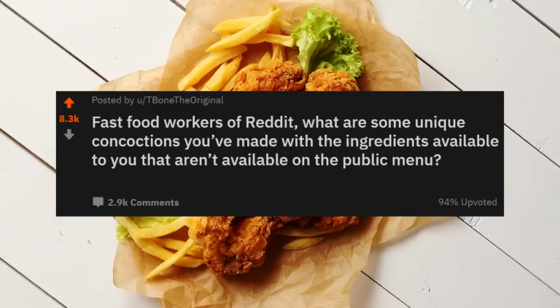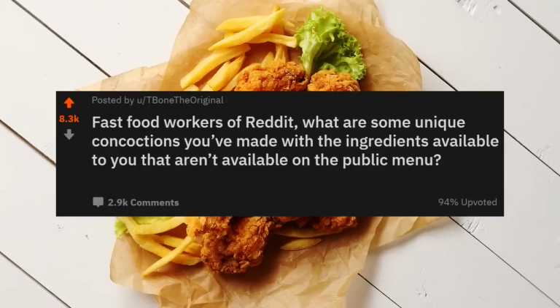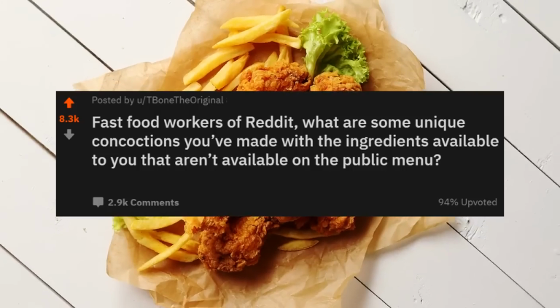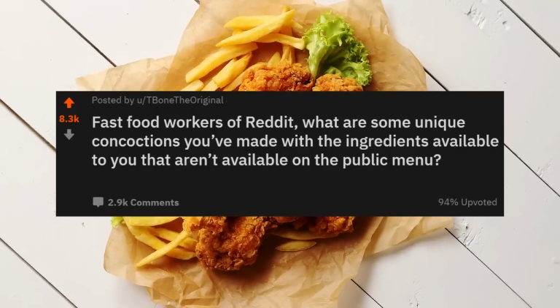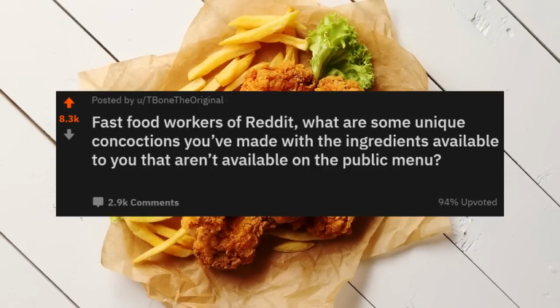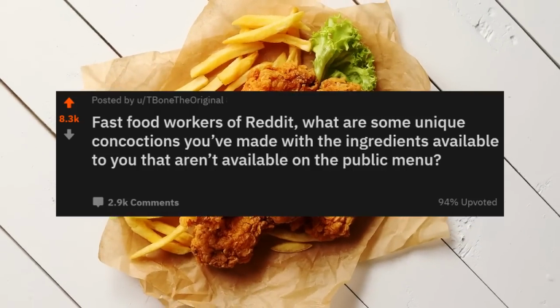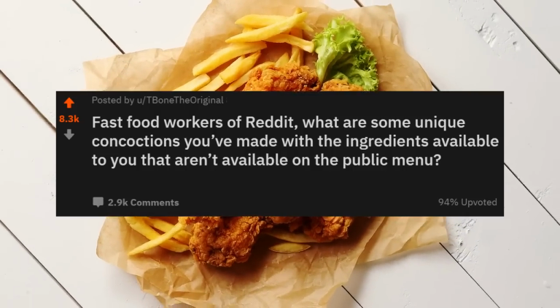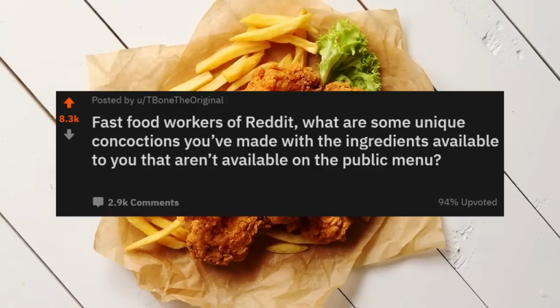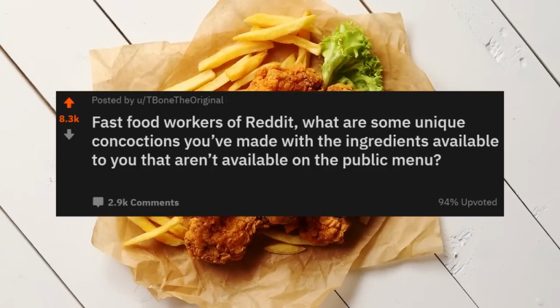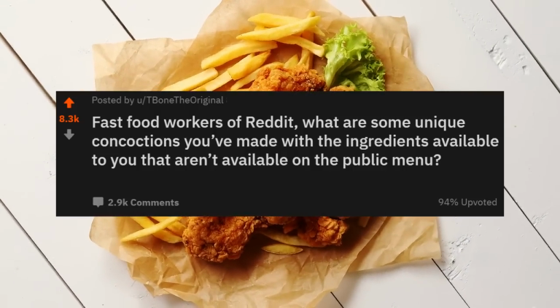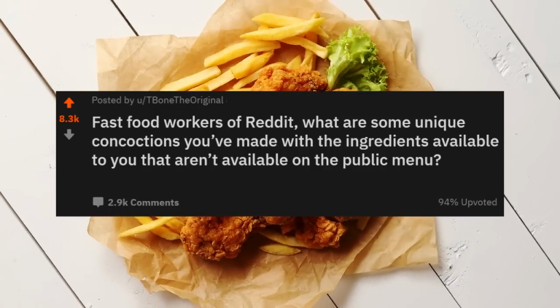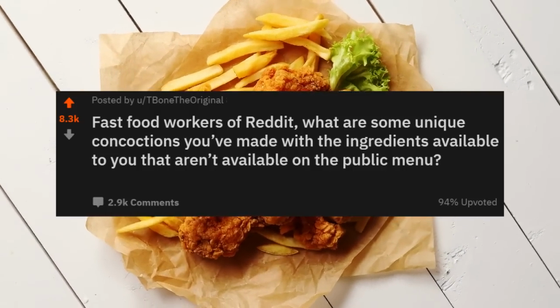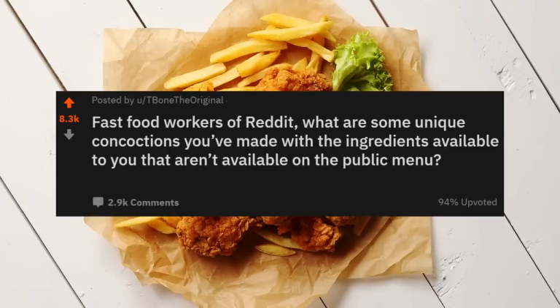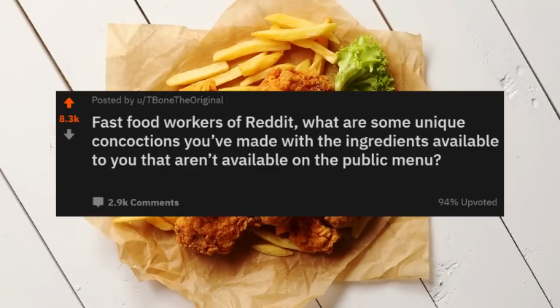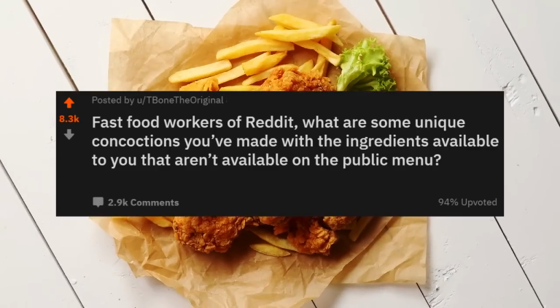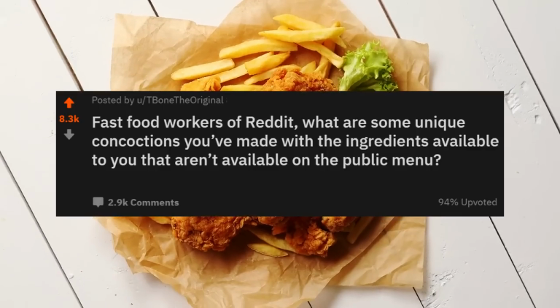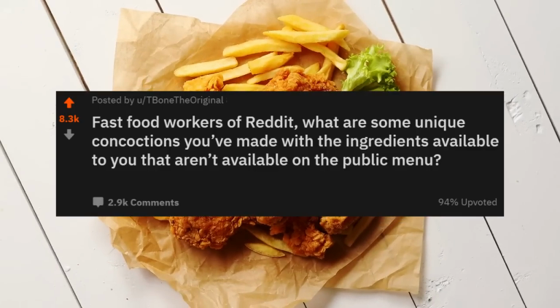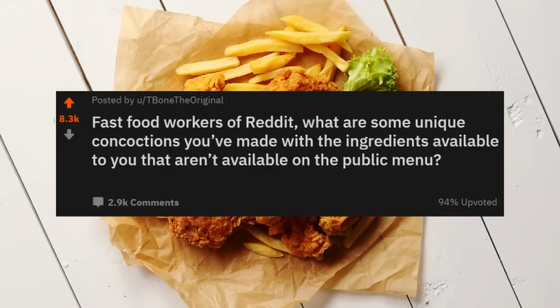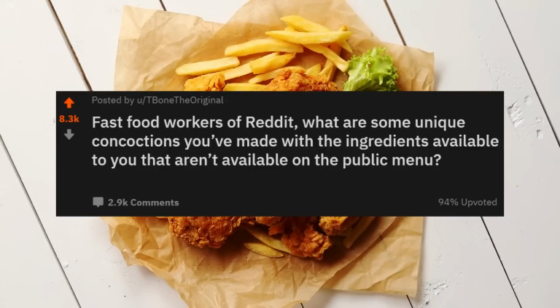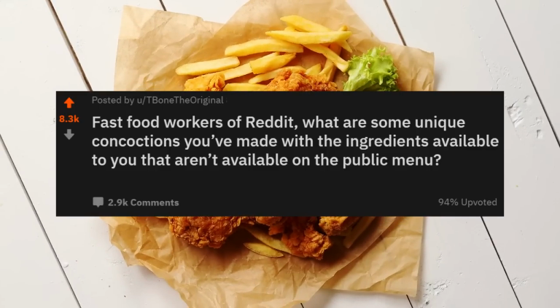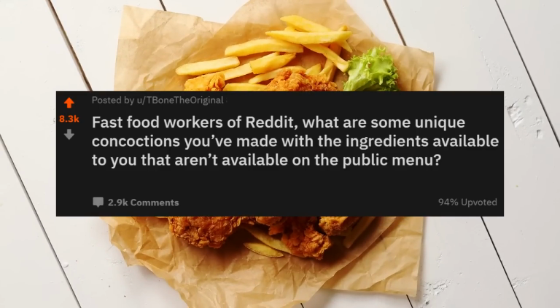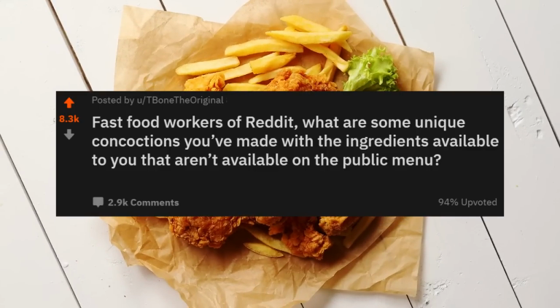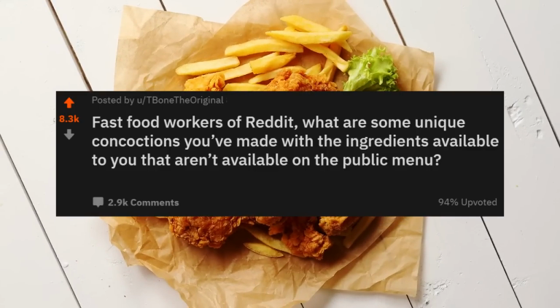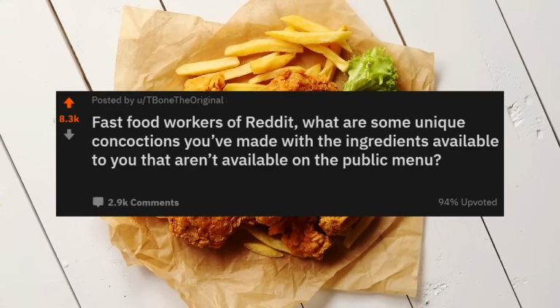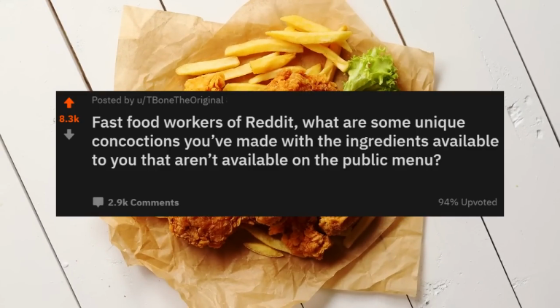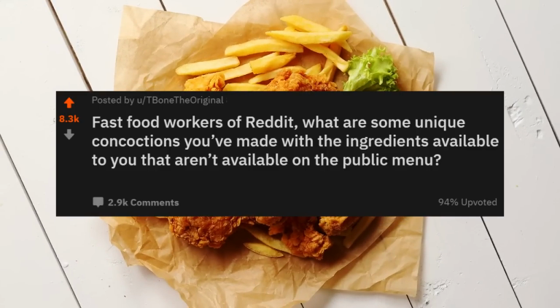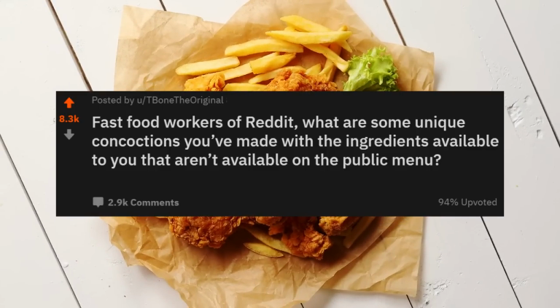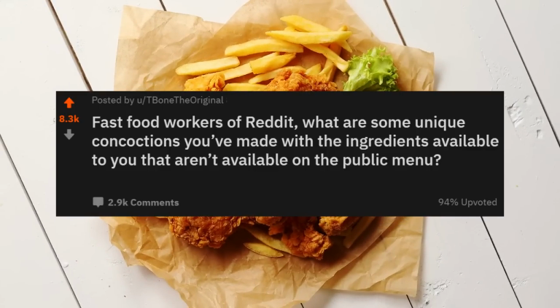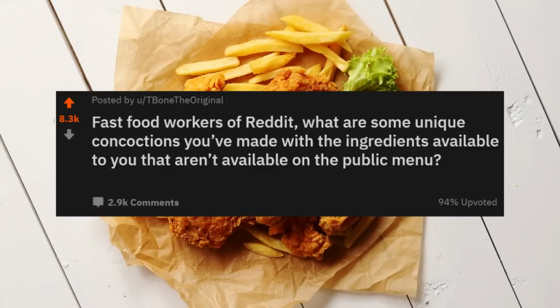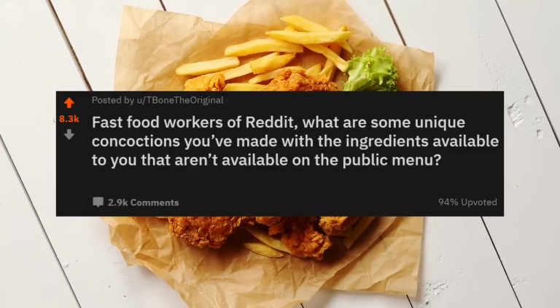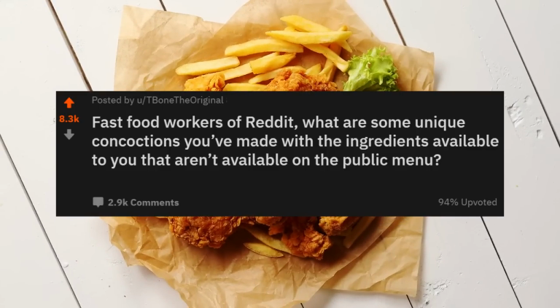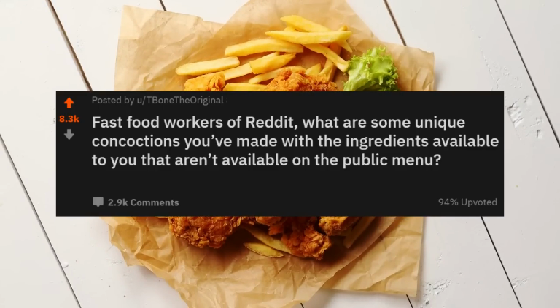Fast food workers answered: What are some unique concoctions you've made with the ingredients available to you that aren't on the public menu?